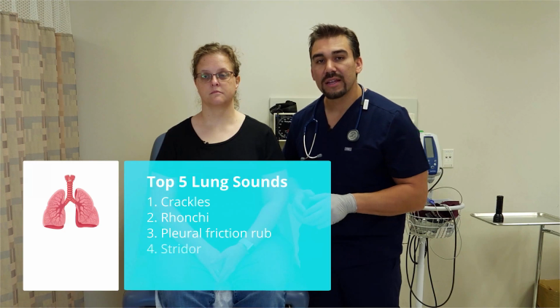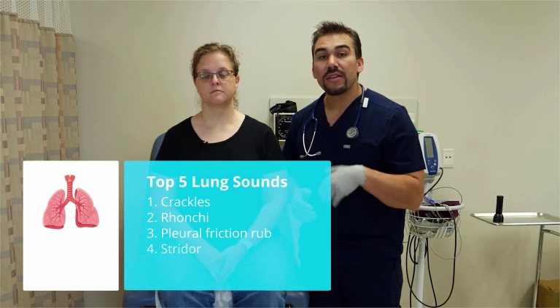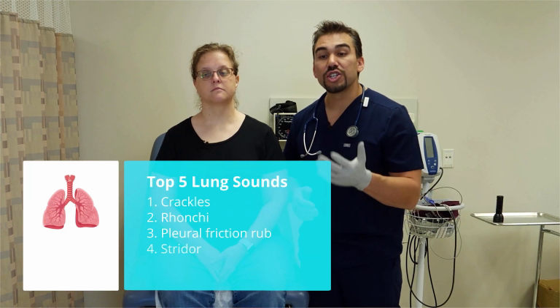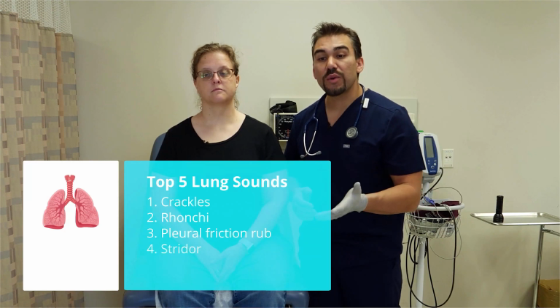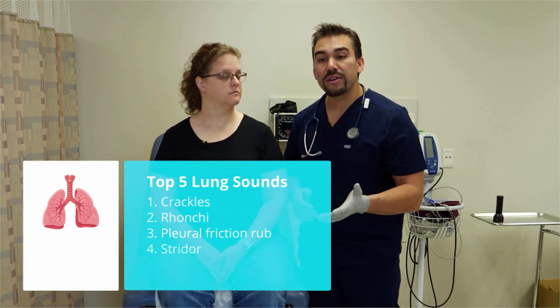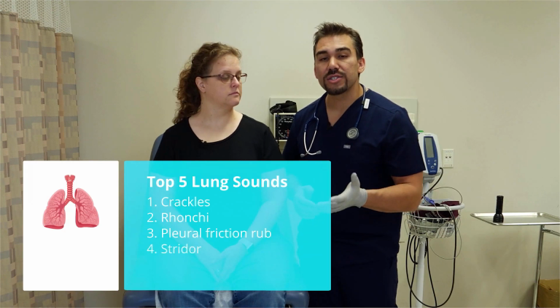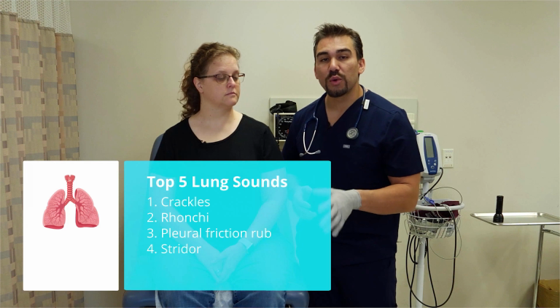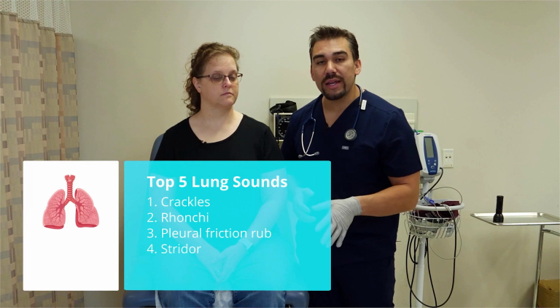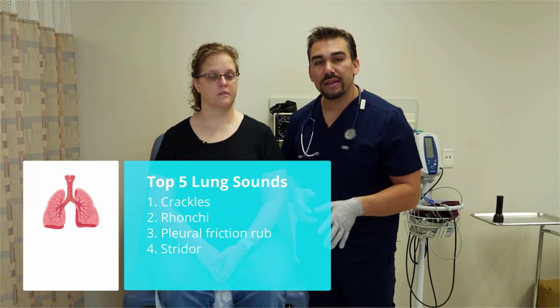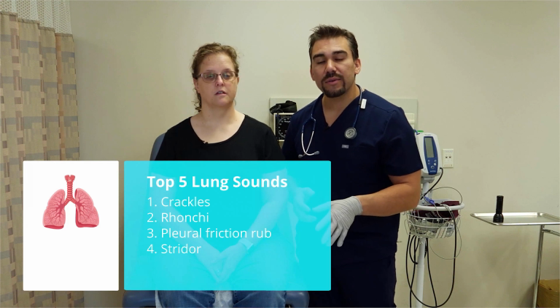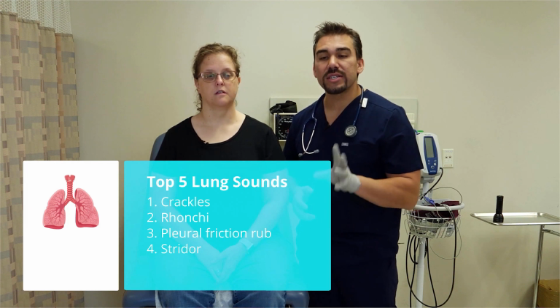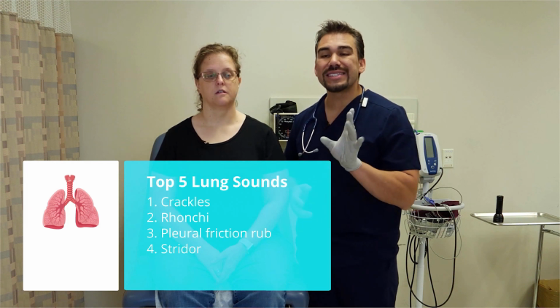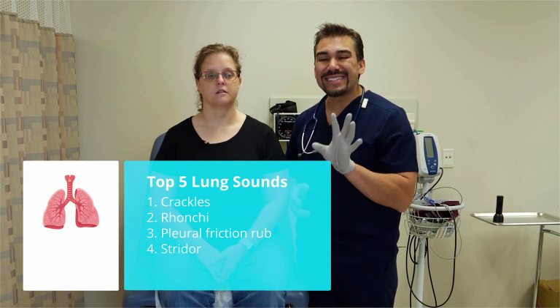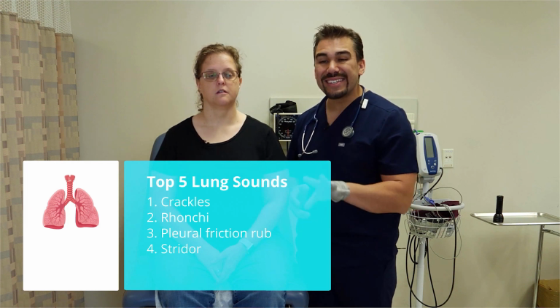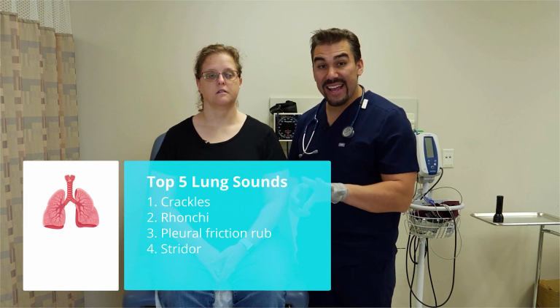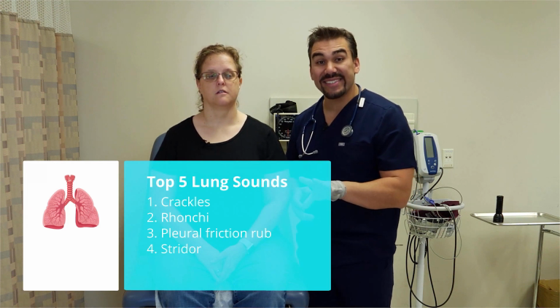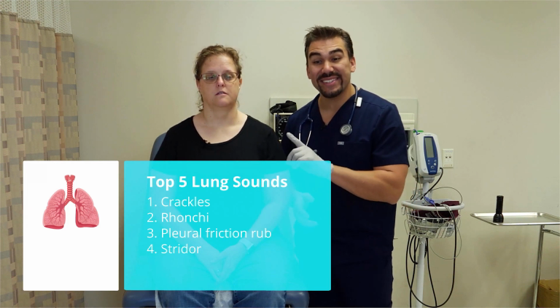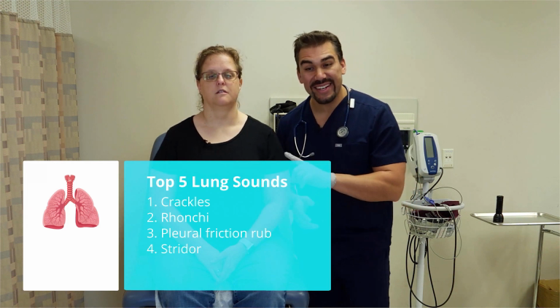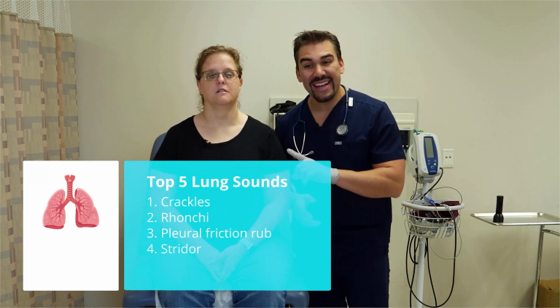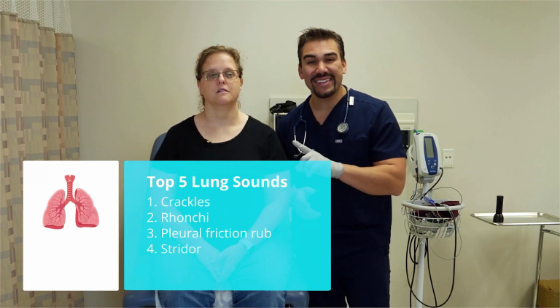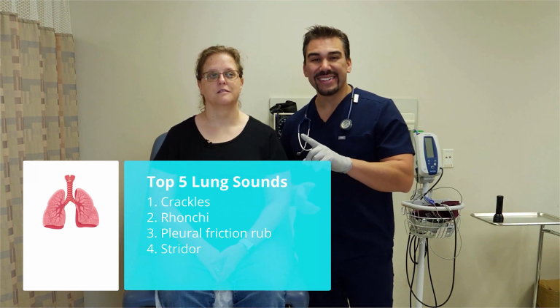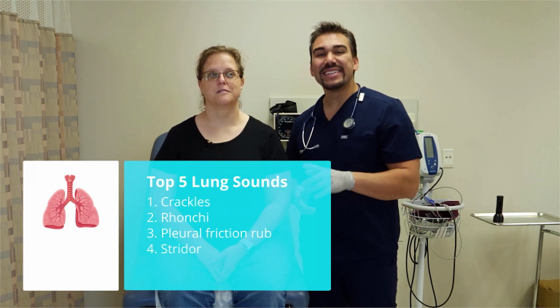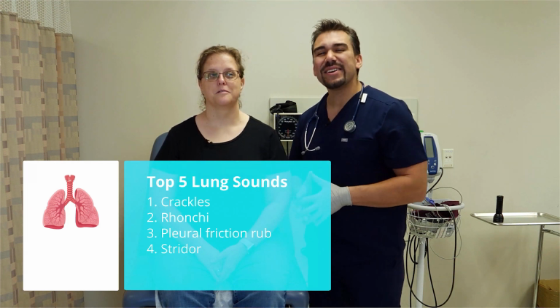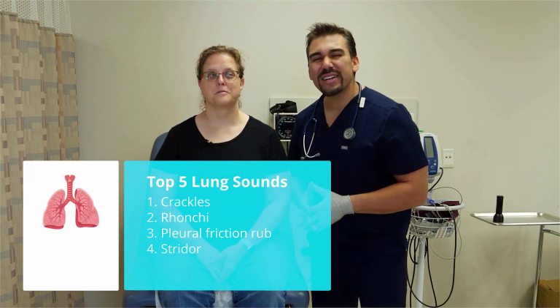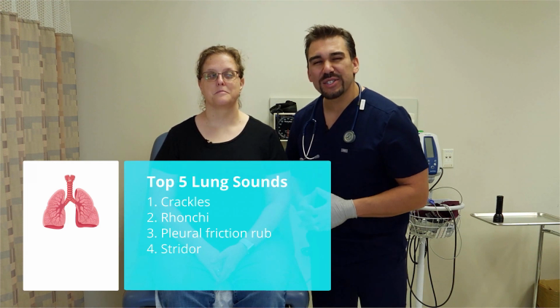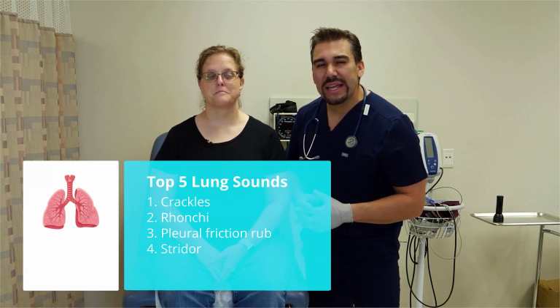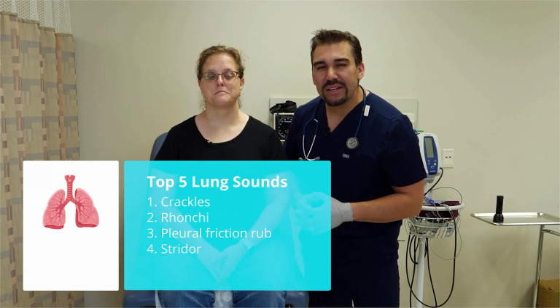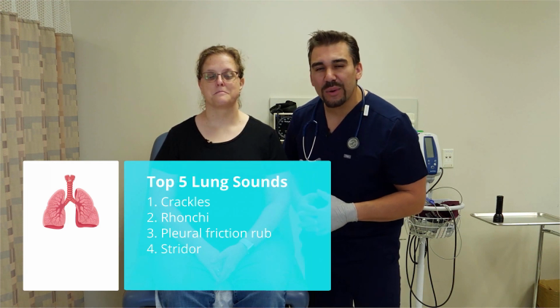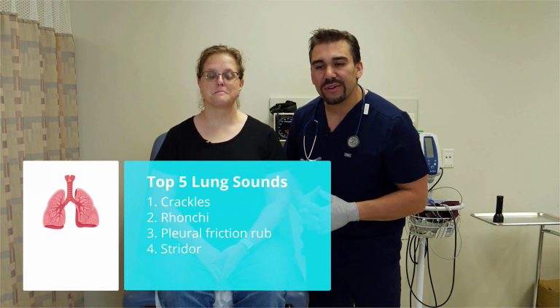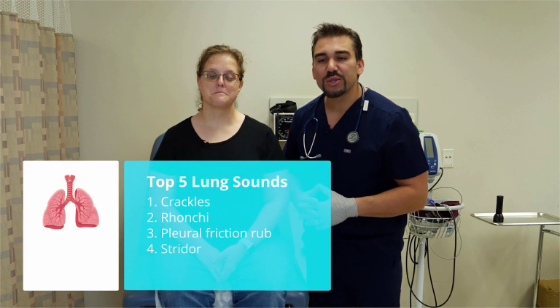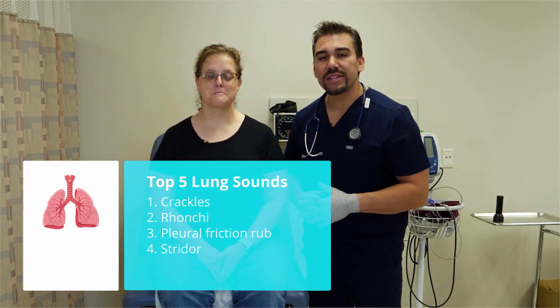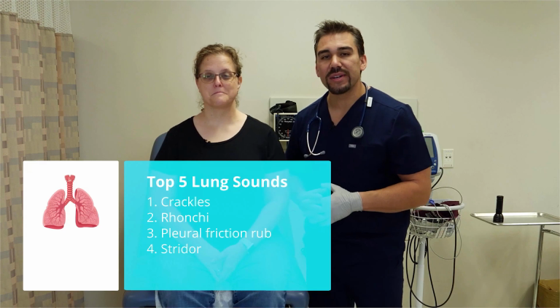The stridor squeak, which sounds just like that — like a squeaky door or a squeaky toy.